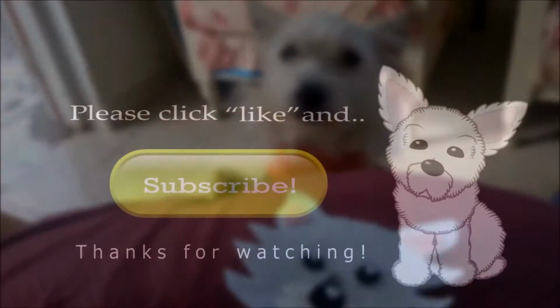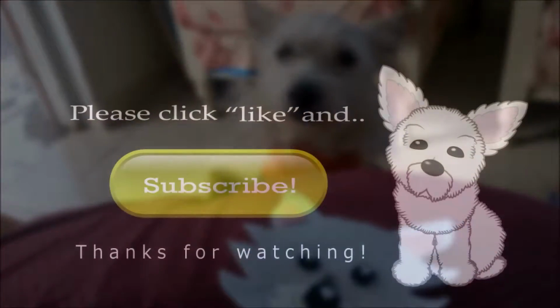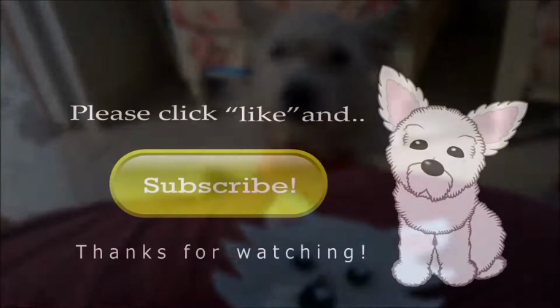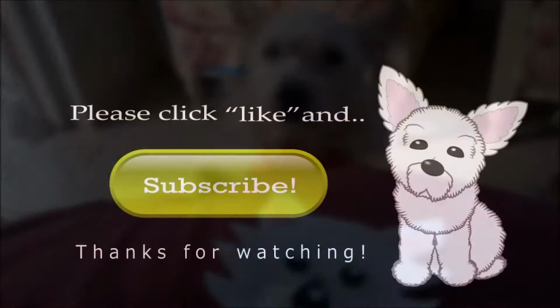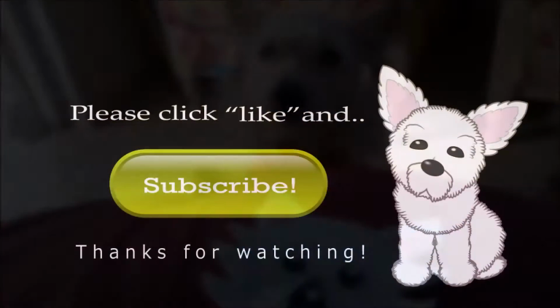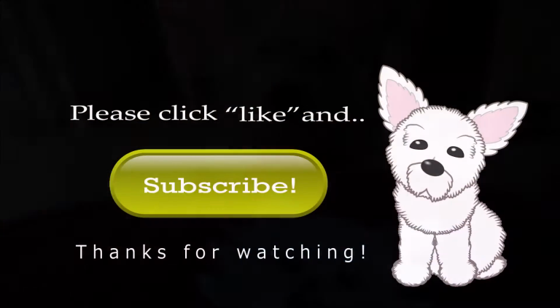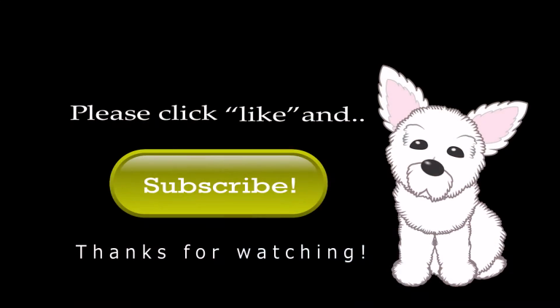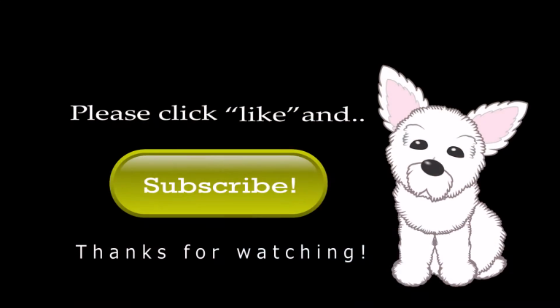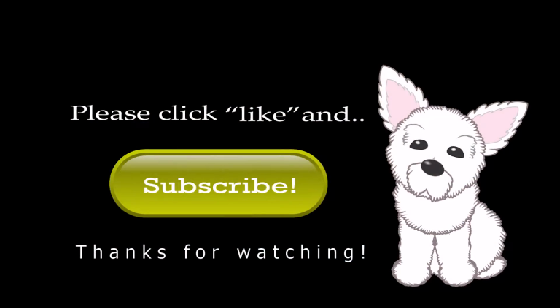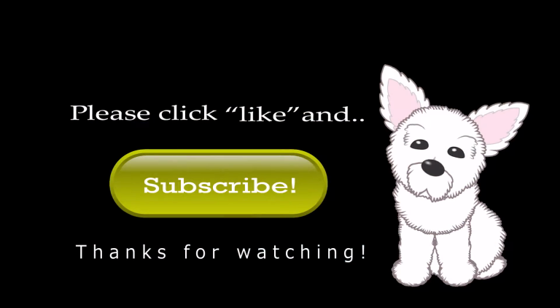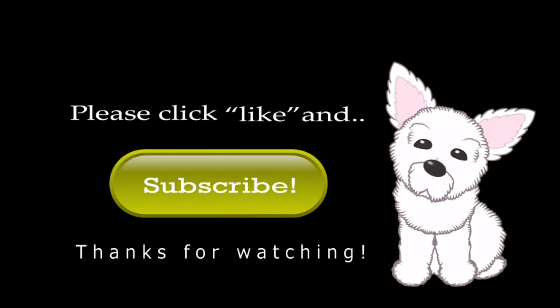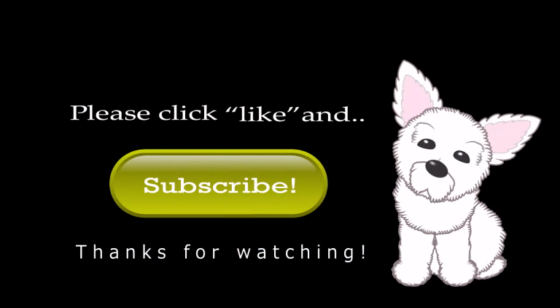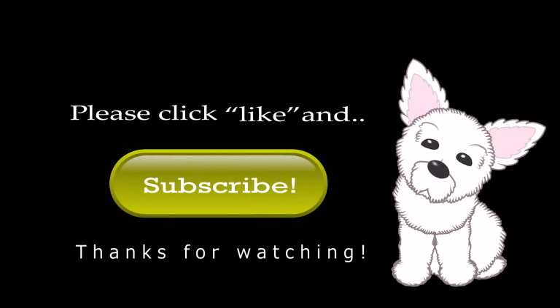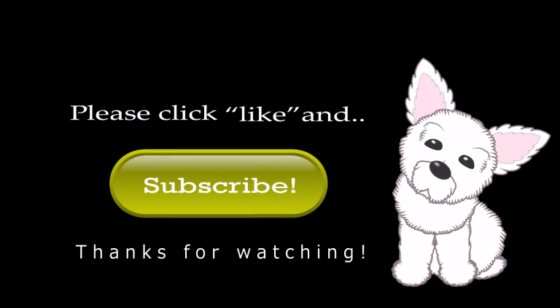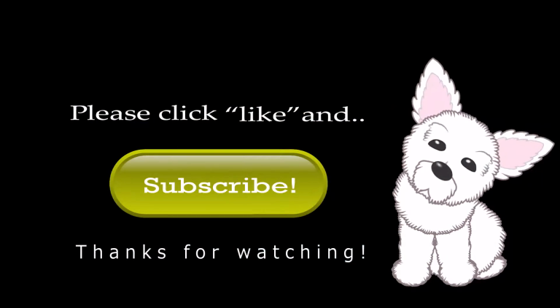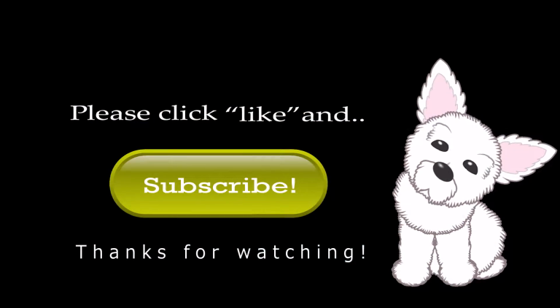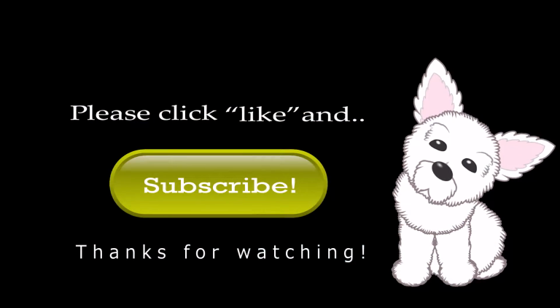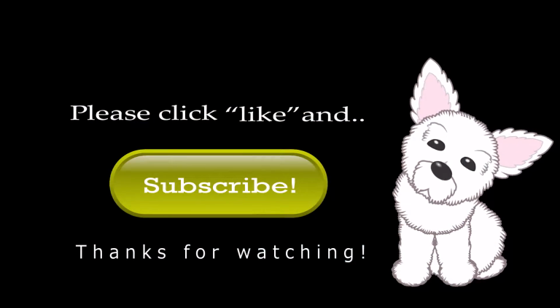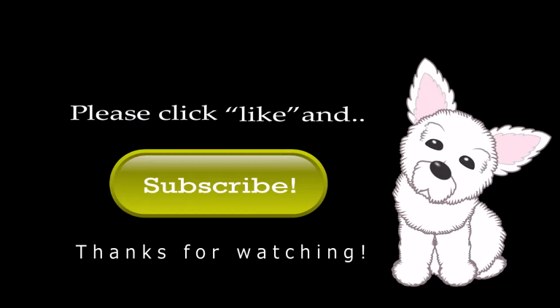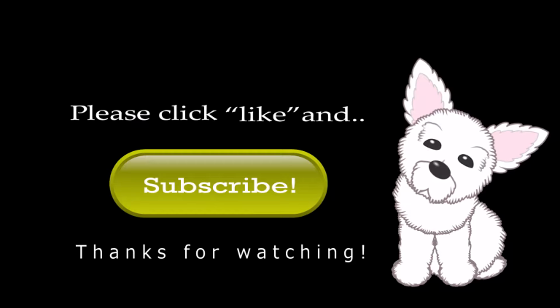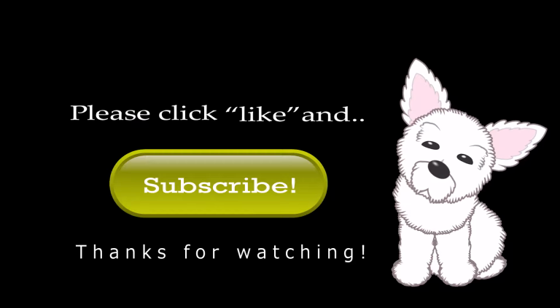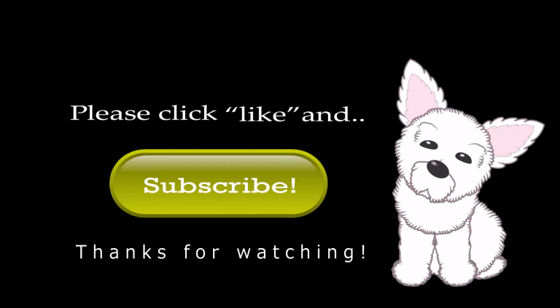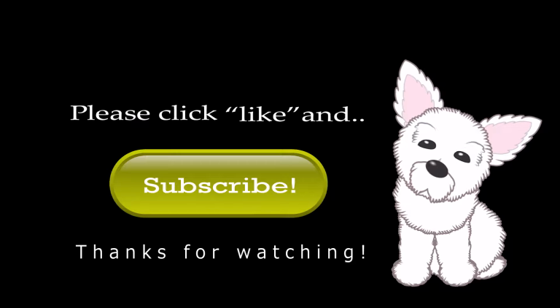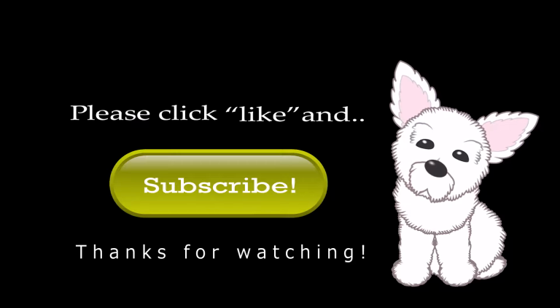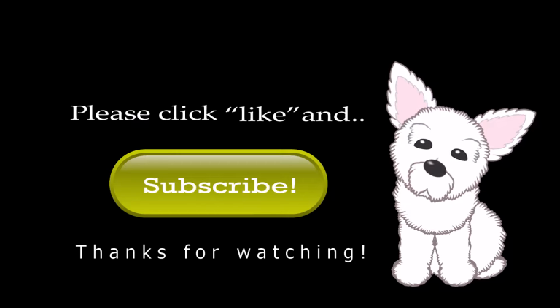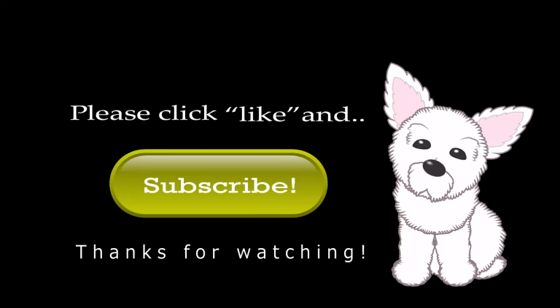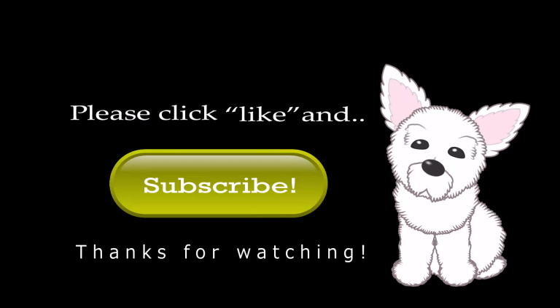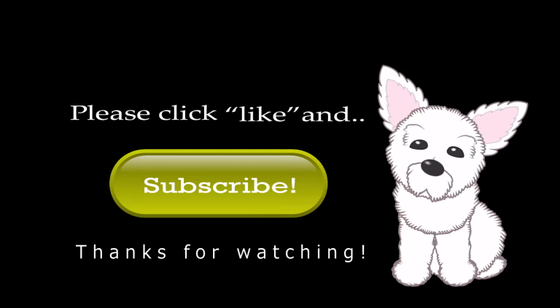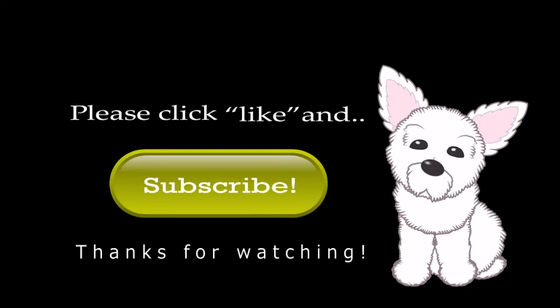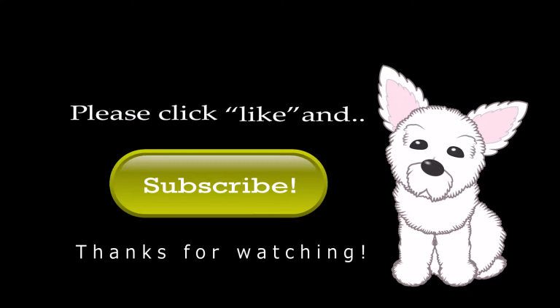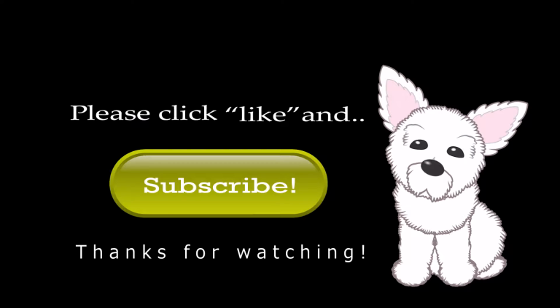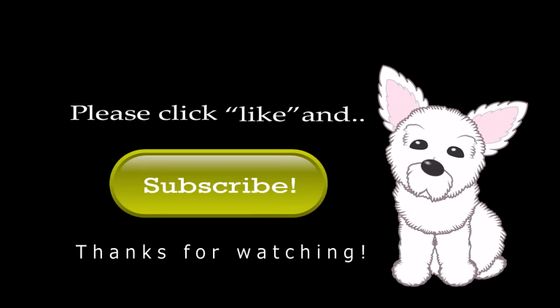If you like this video, please subscribe to my channel. Thanks for watching!